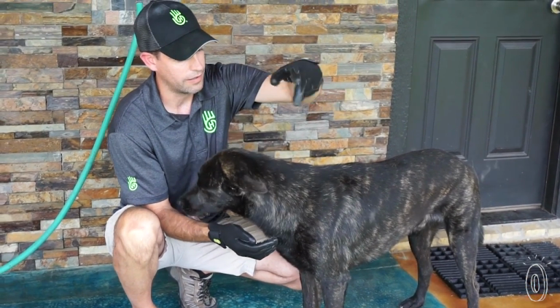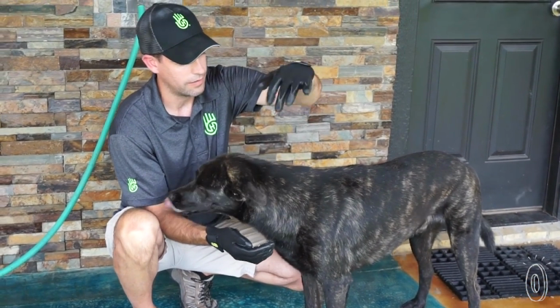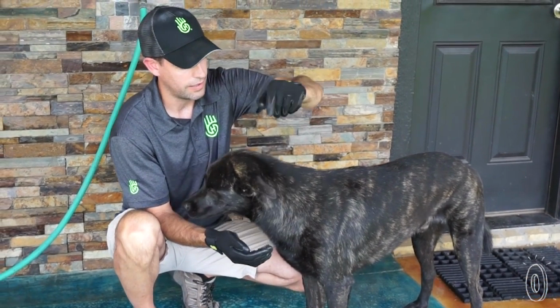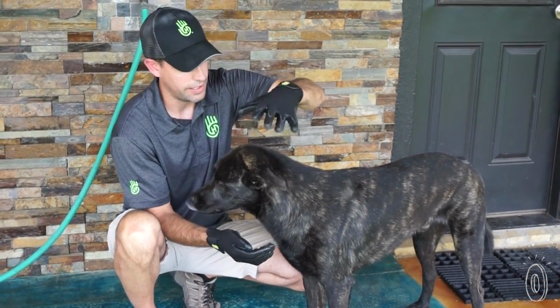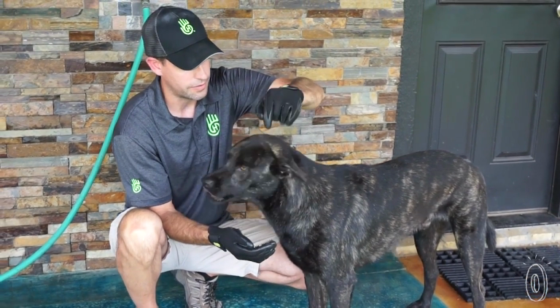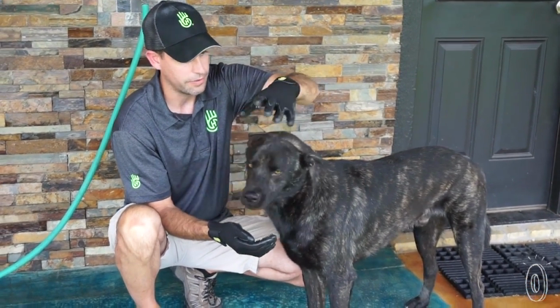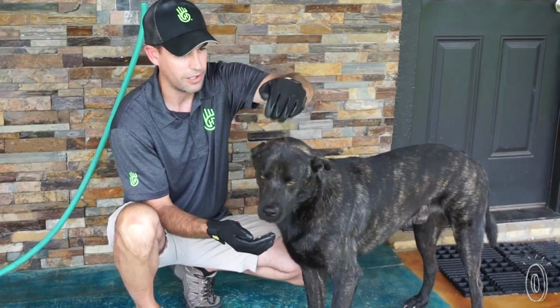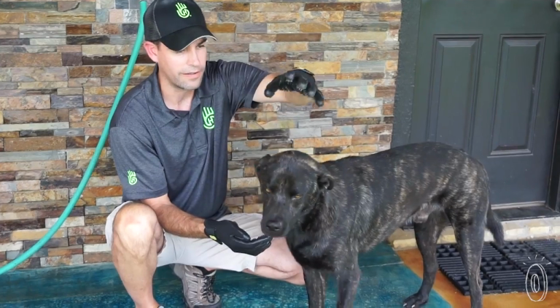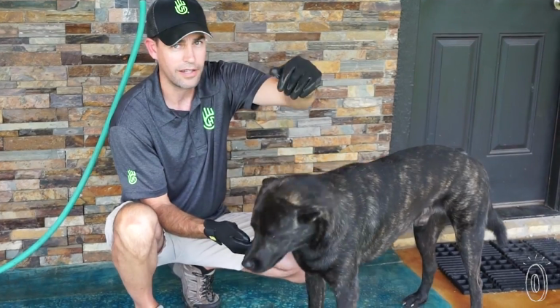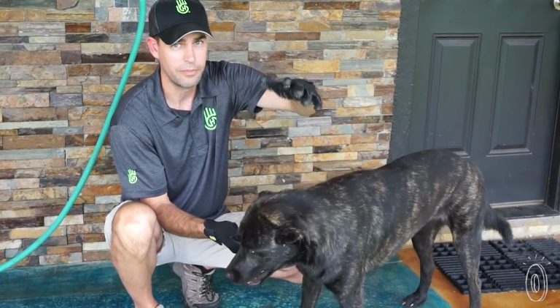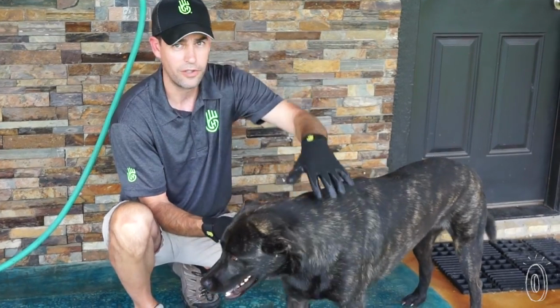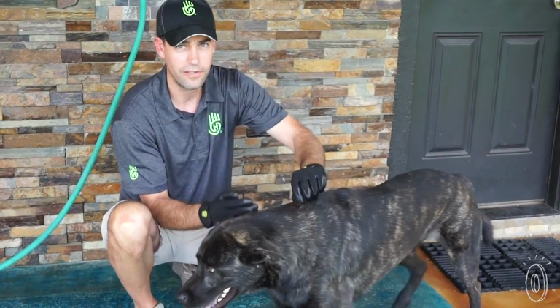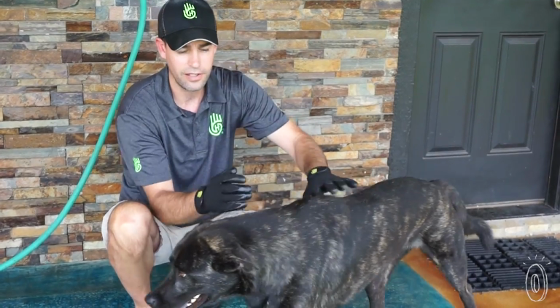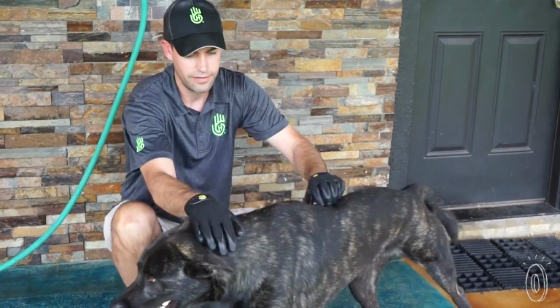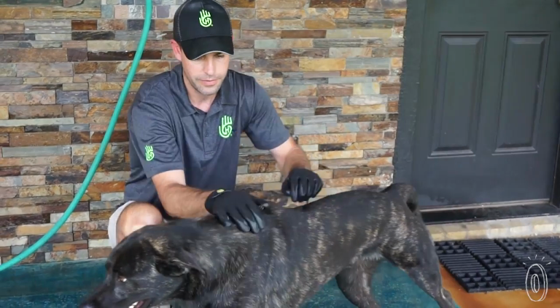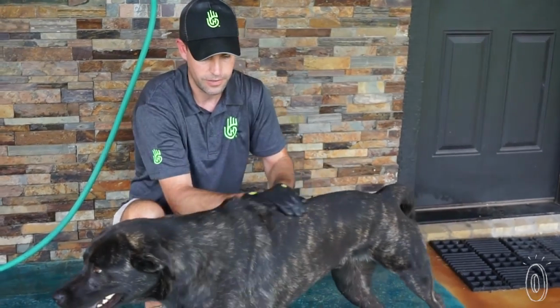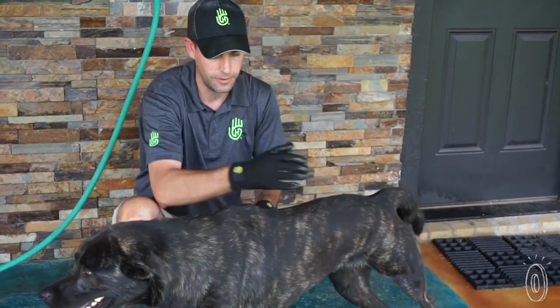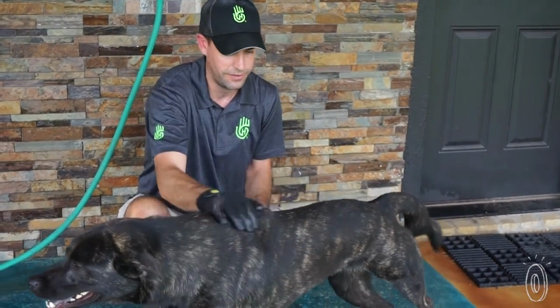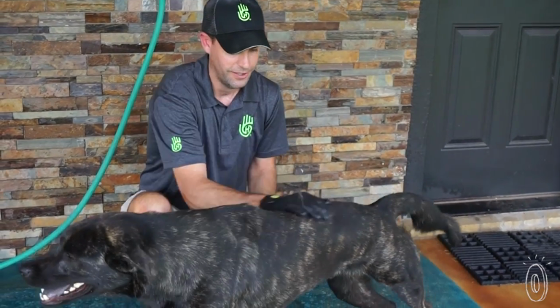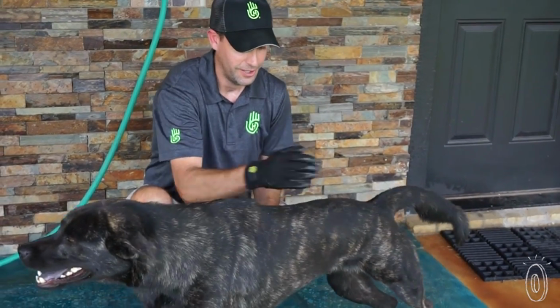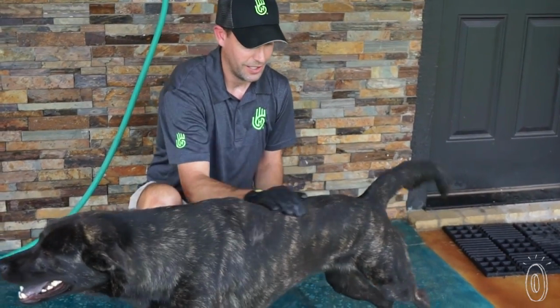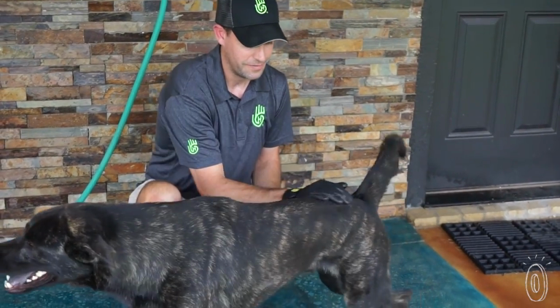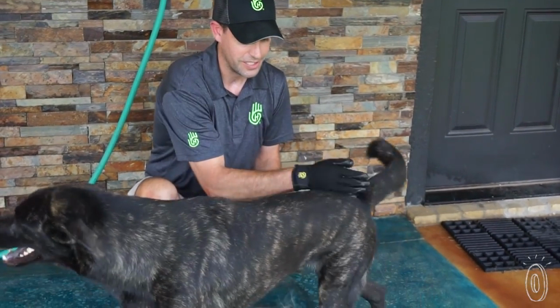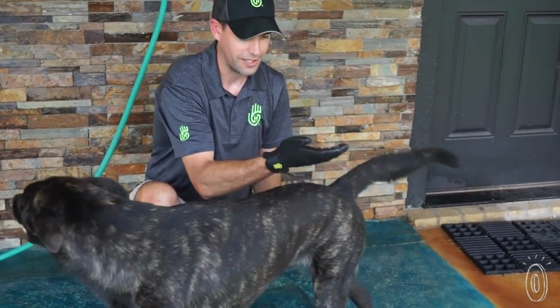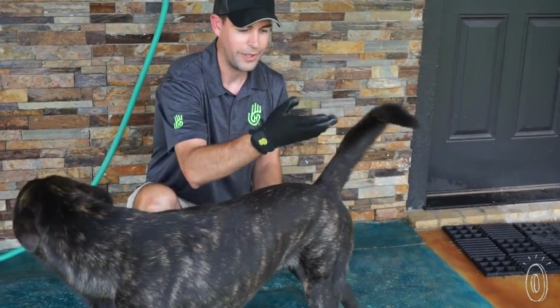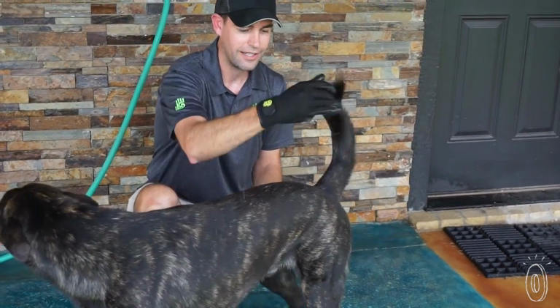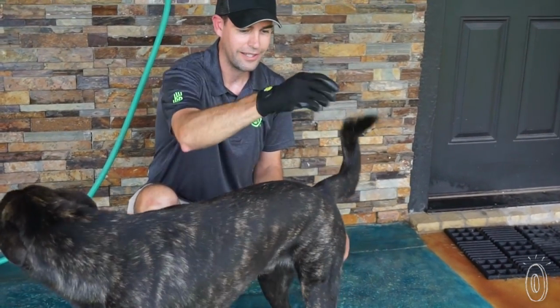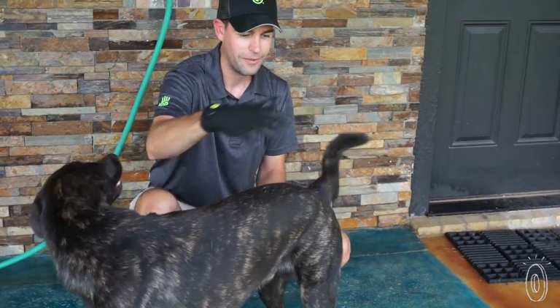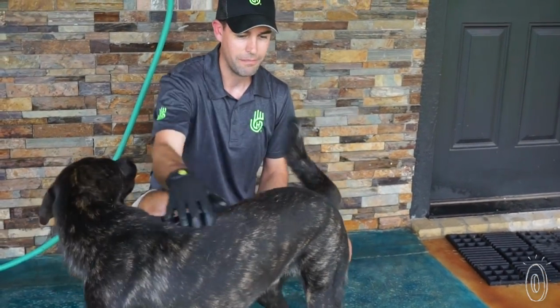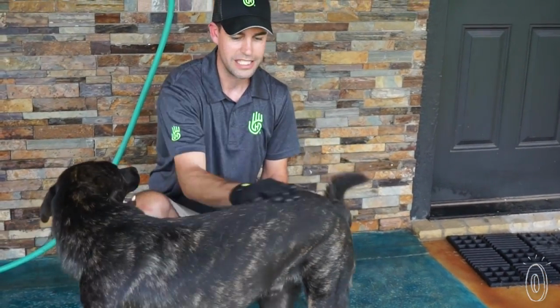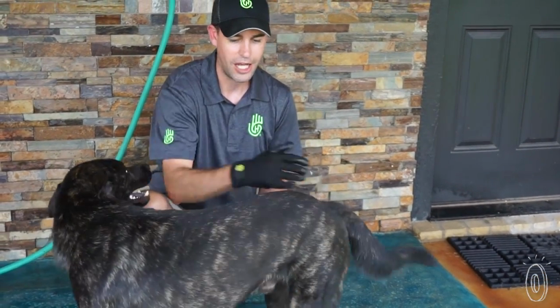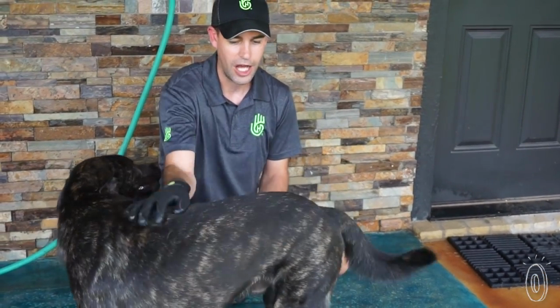And he gets groomed all the time, and you can see the results of just a quick little massage.